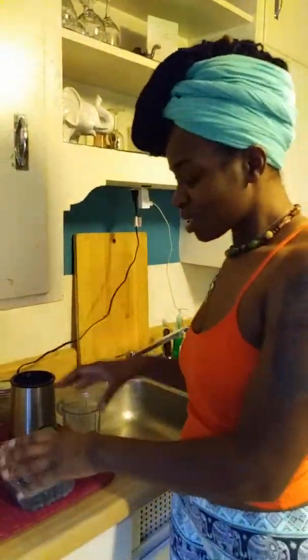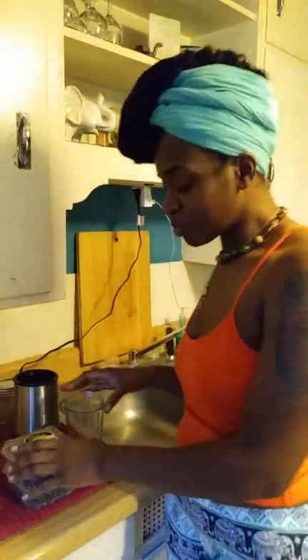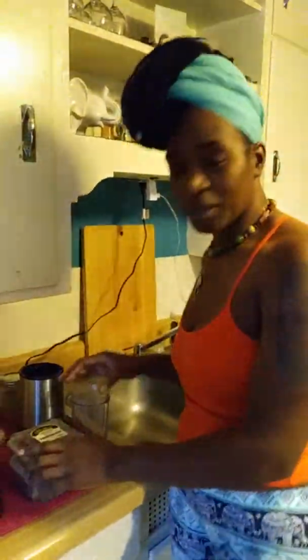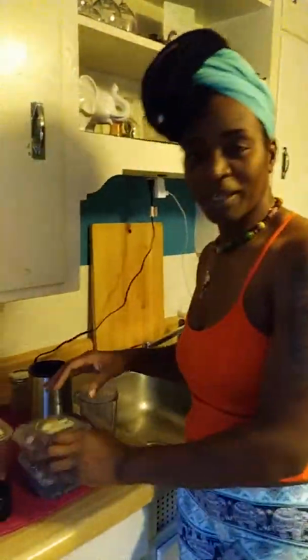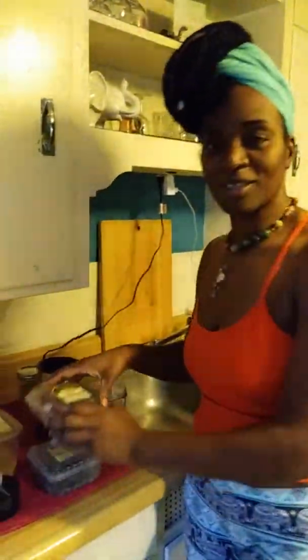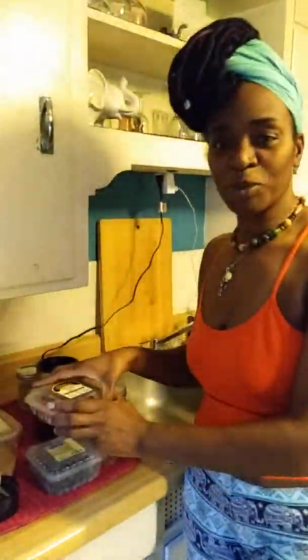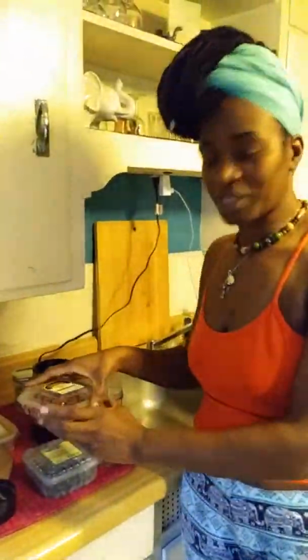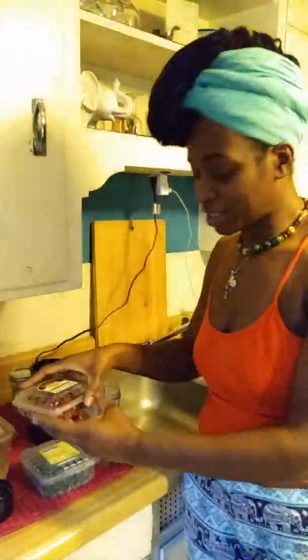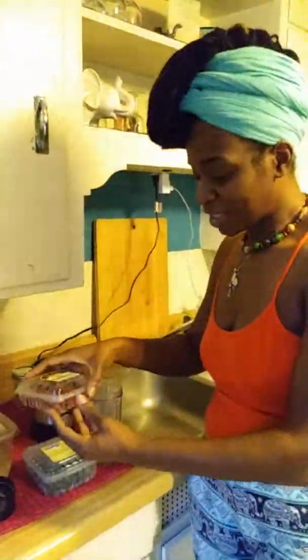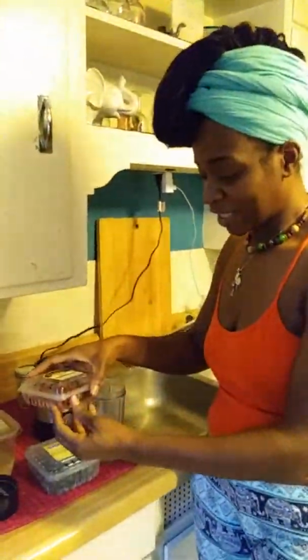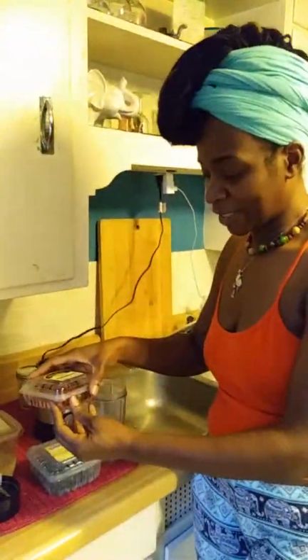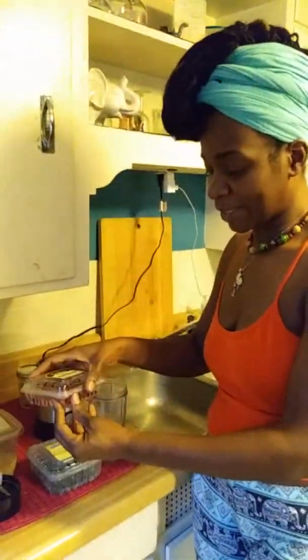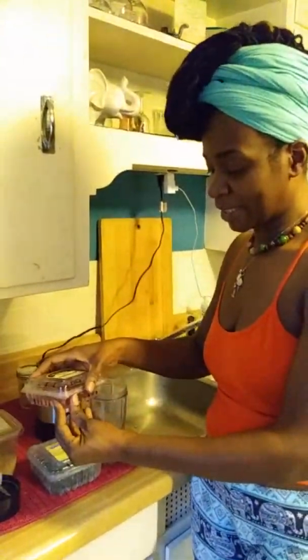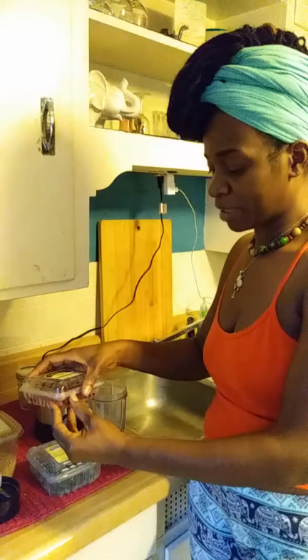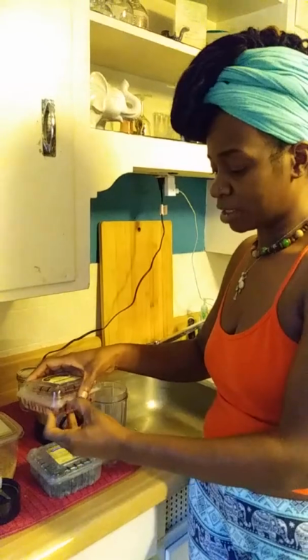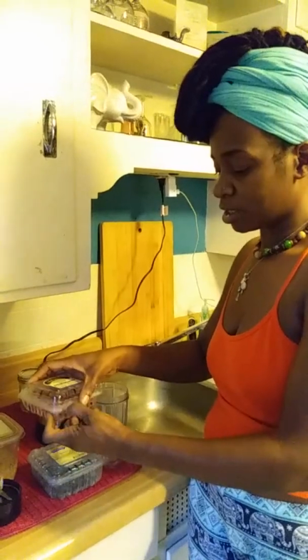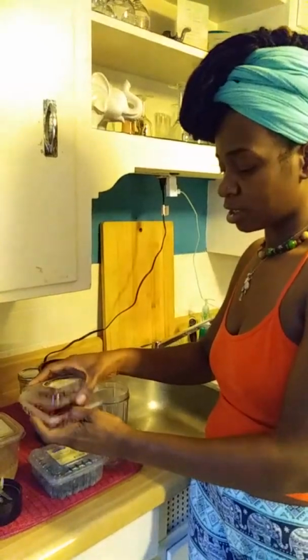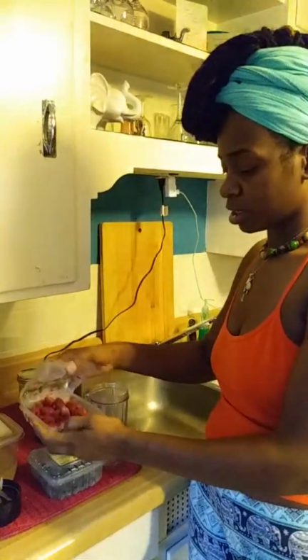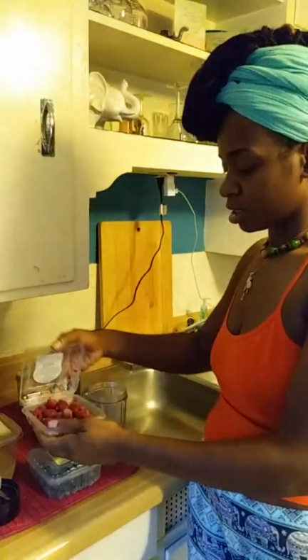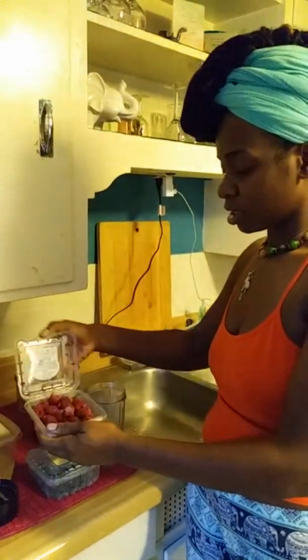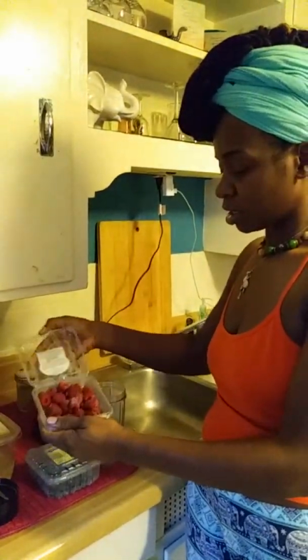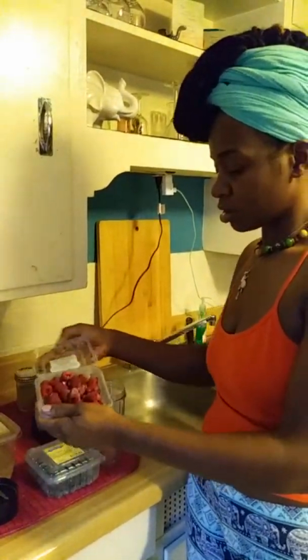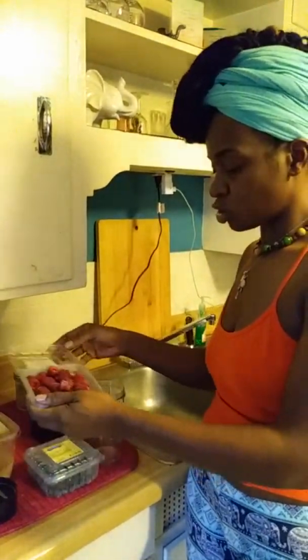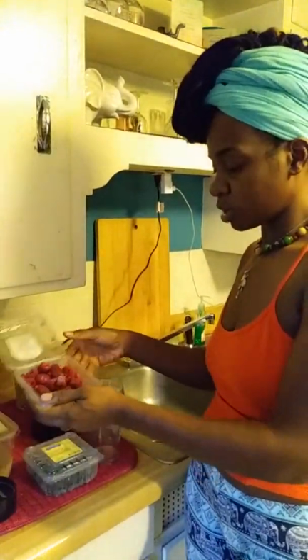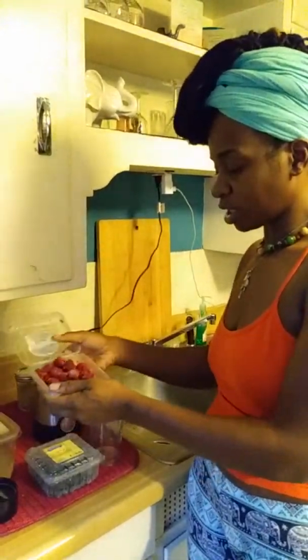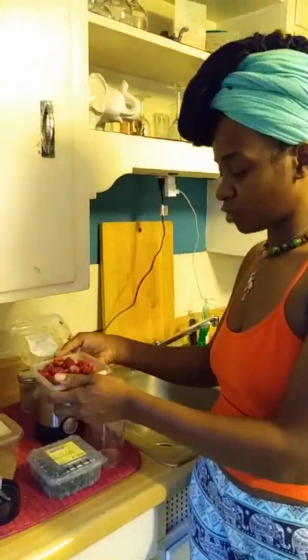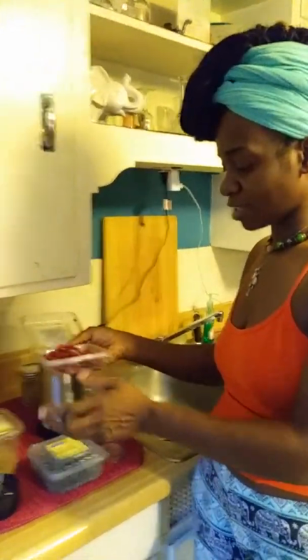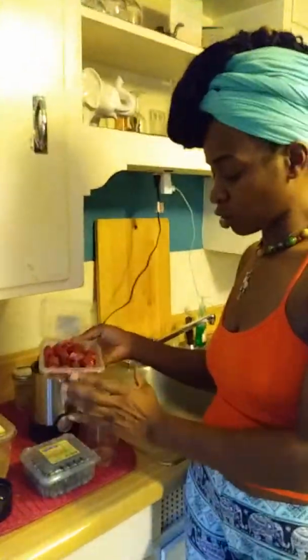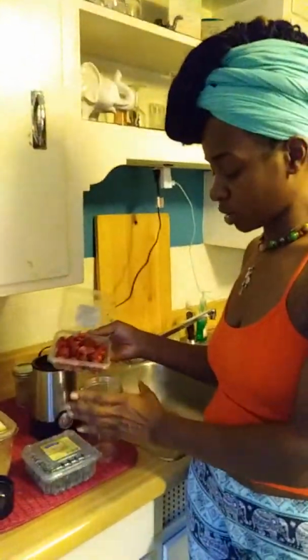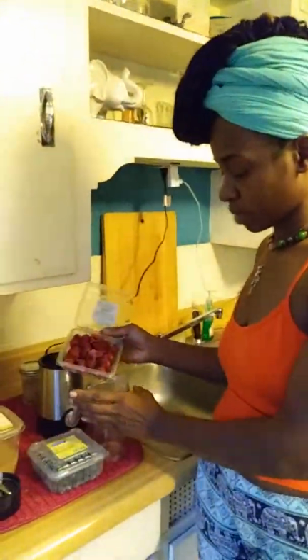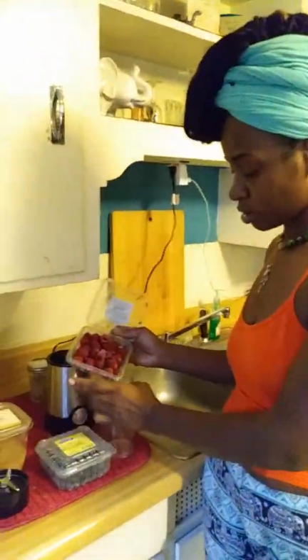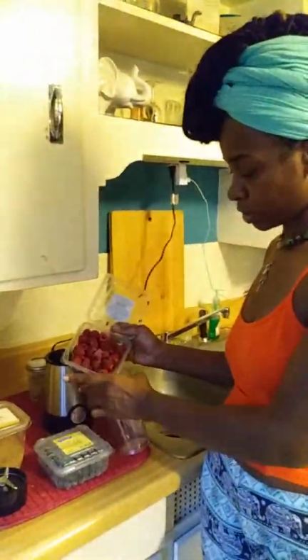I'm going to make a smoothie. I just wanted to give you guys a quick recipe.